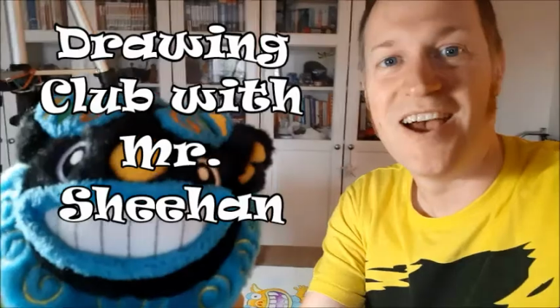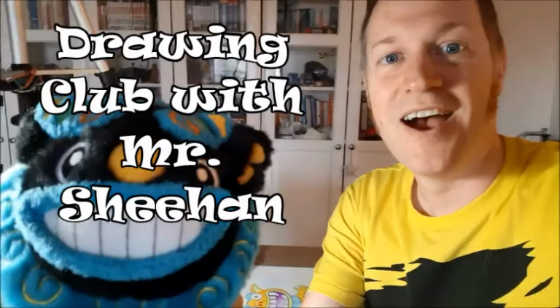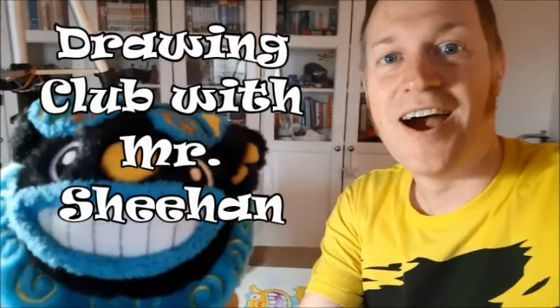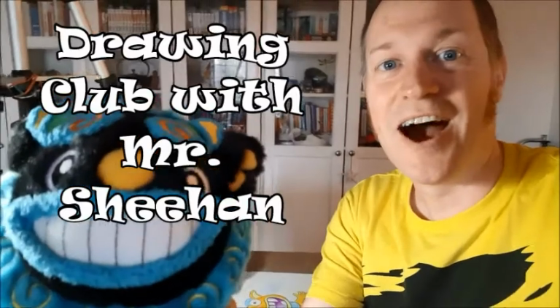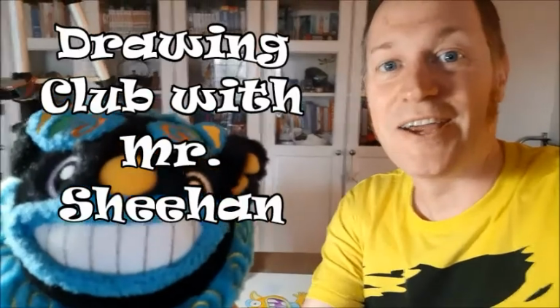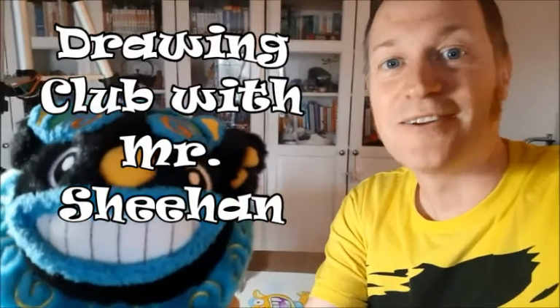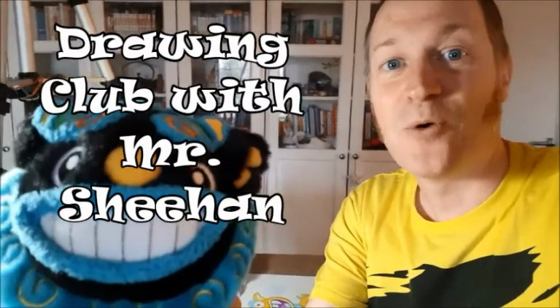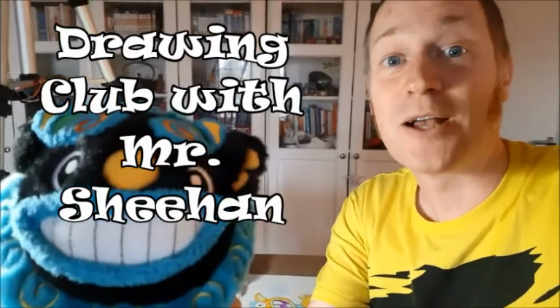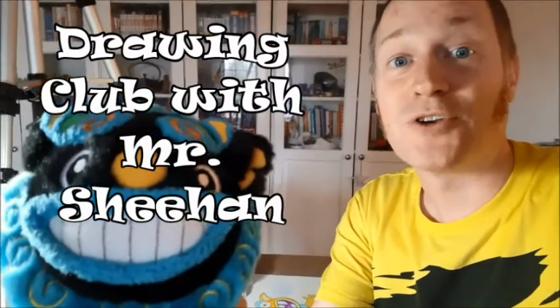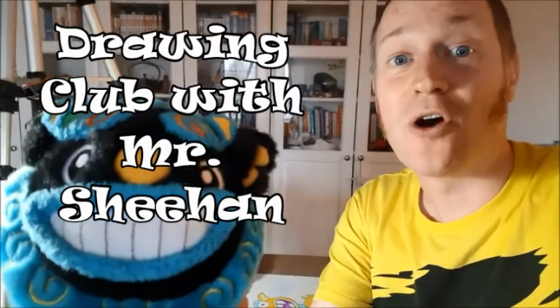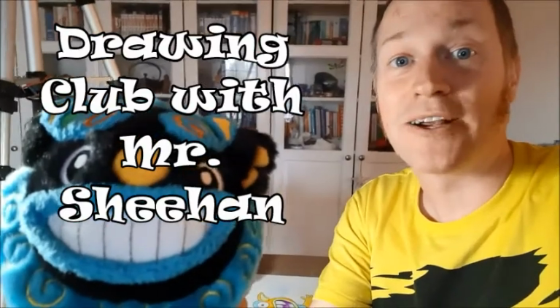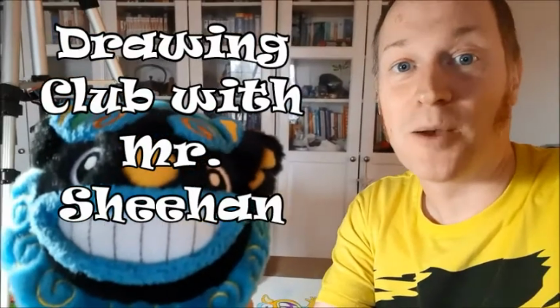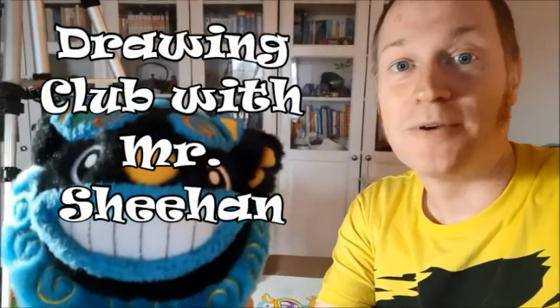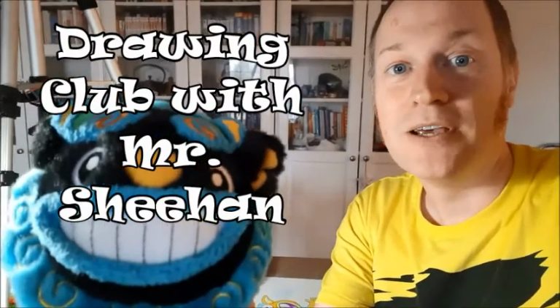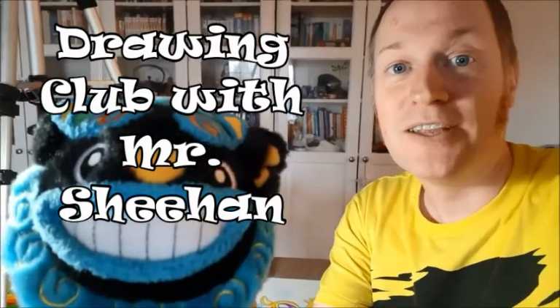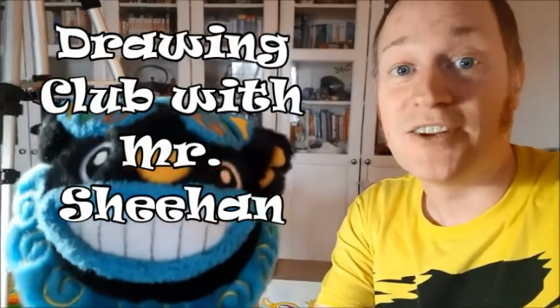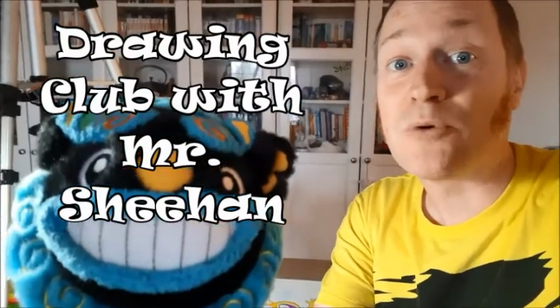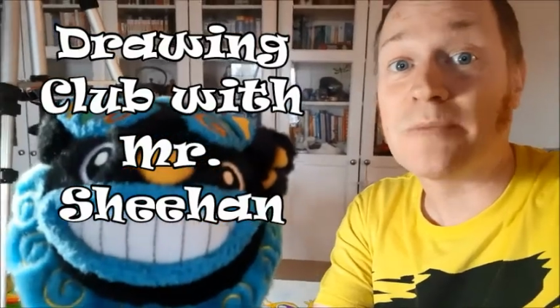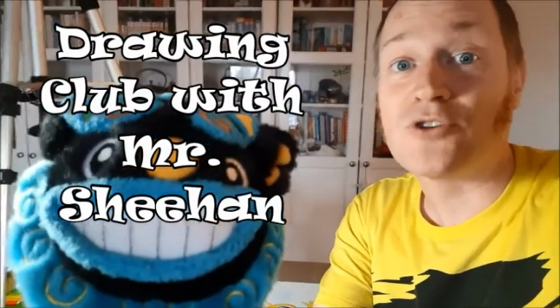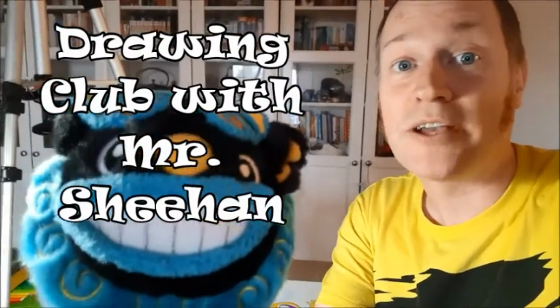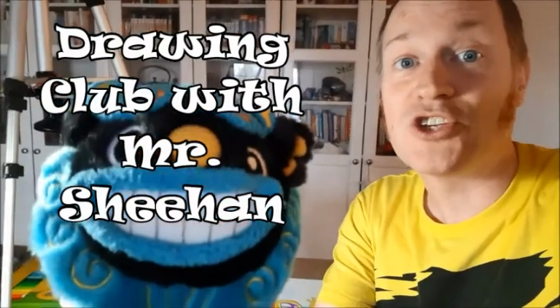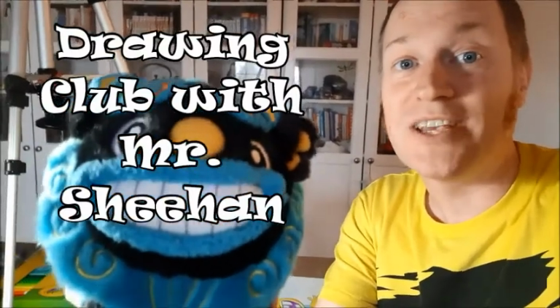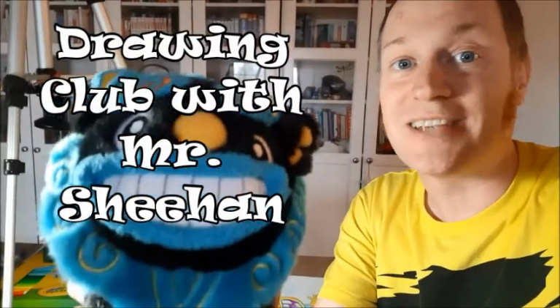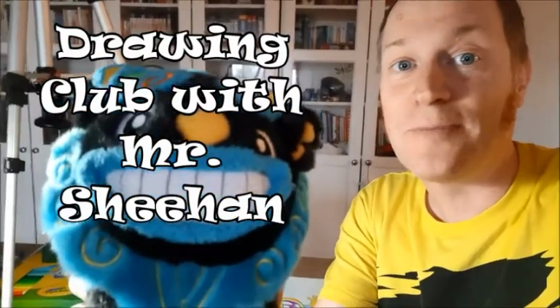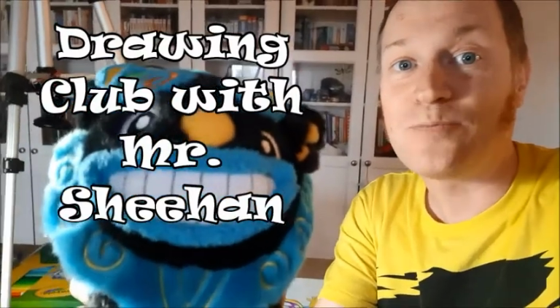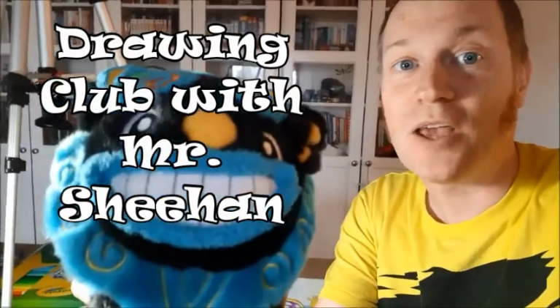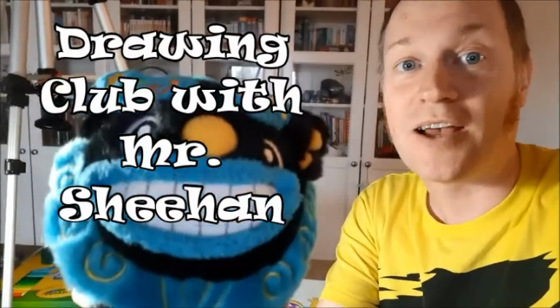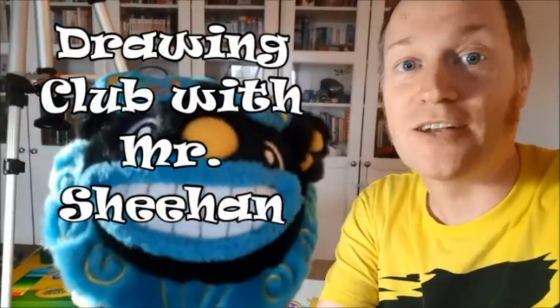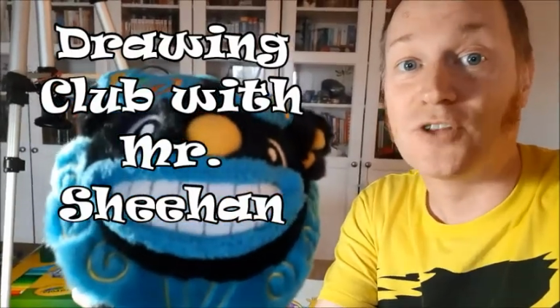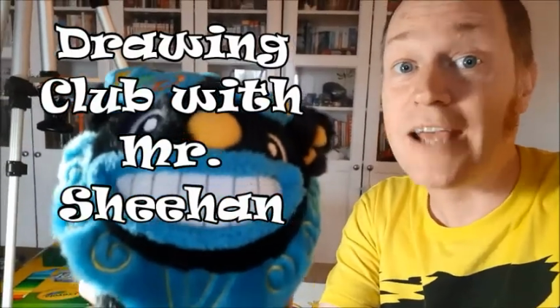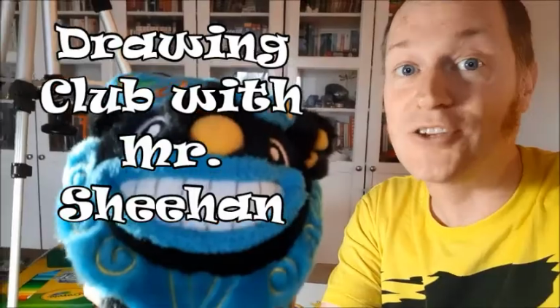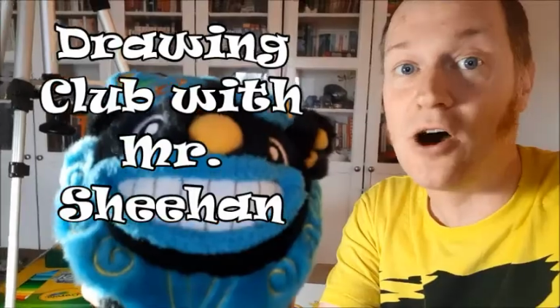Hi, welcome to Drawing Club. Today we're going to be drawing a shisa, a kind of lion dog.